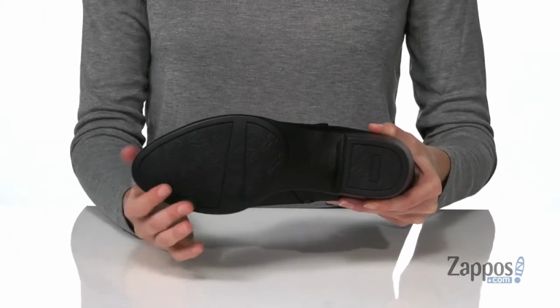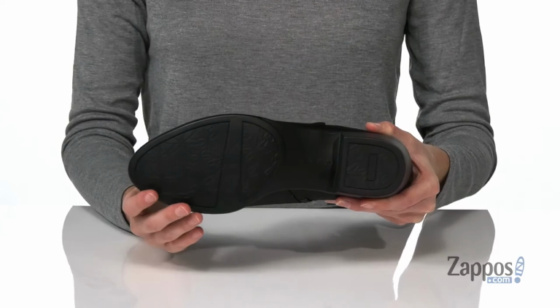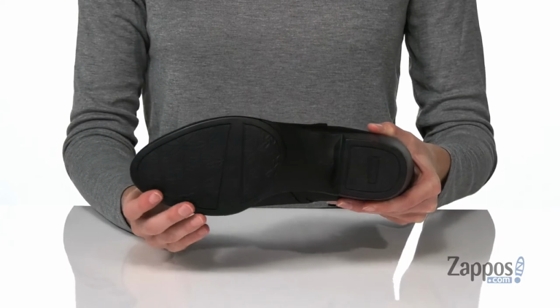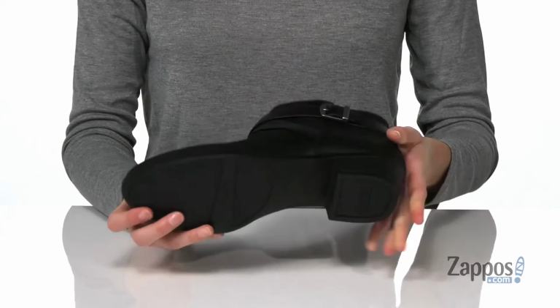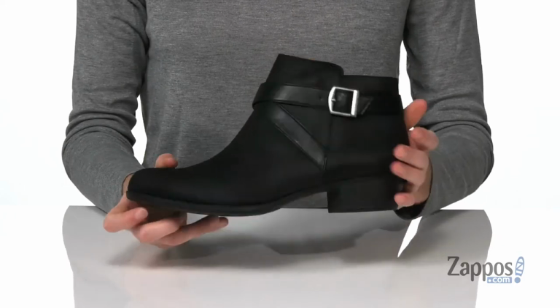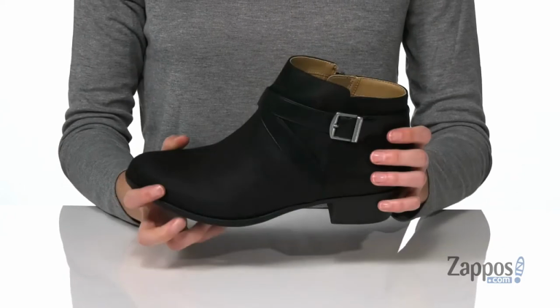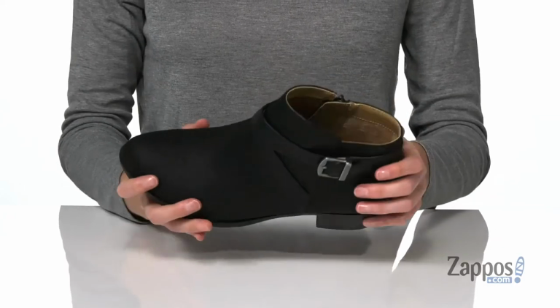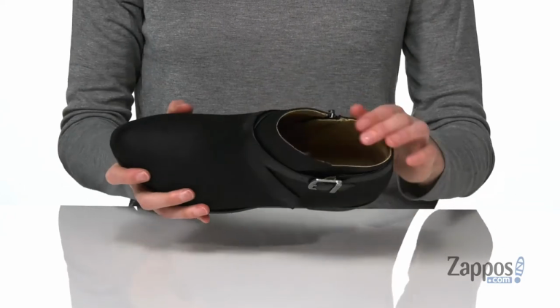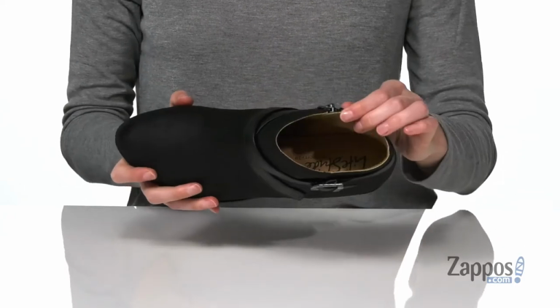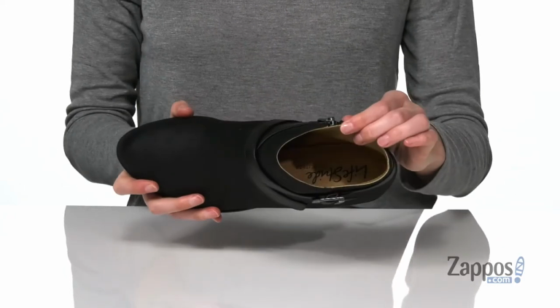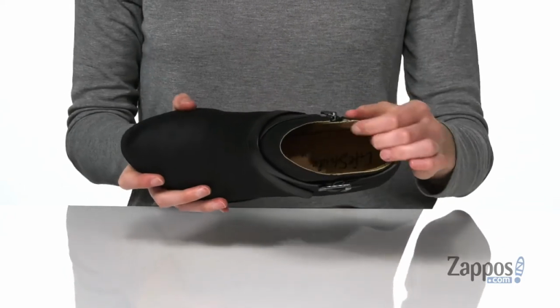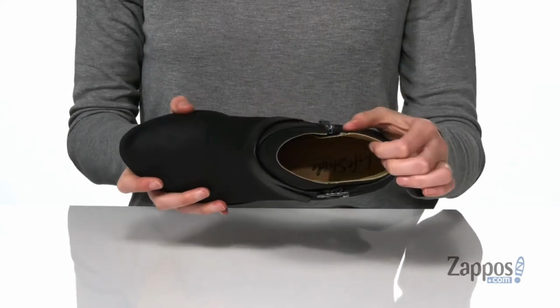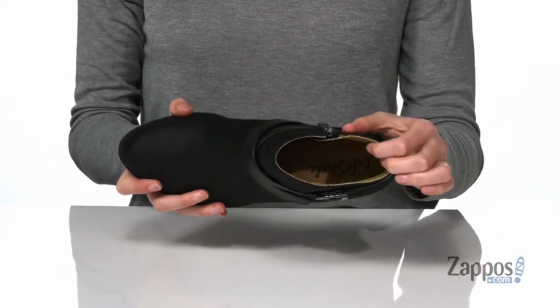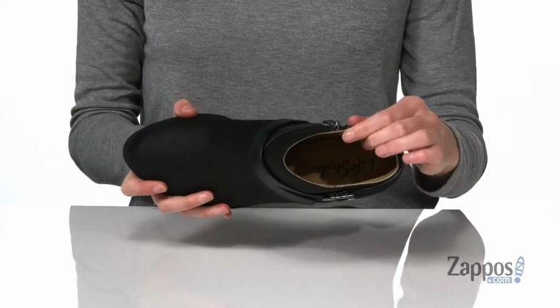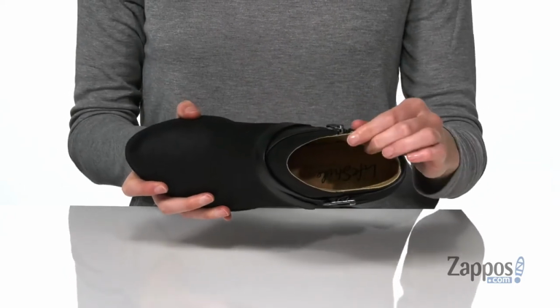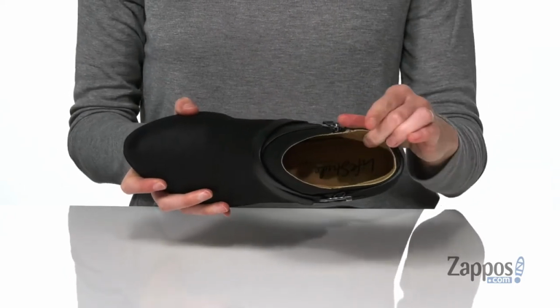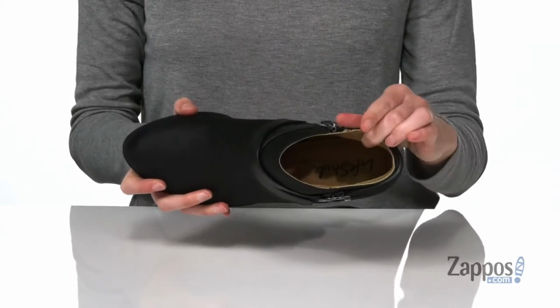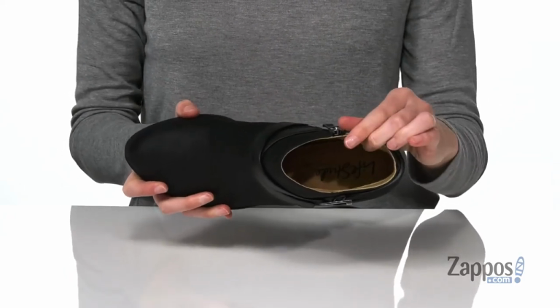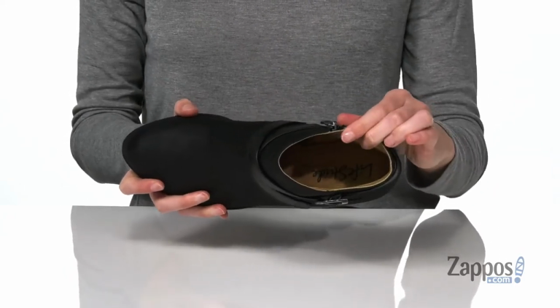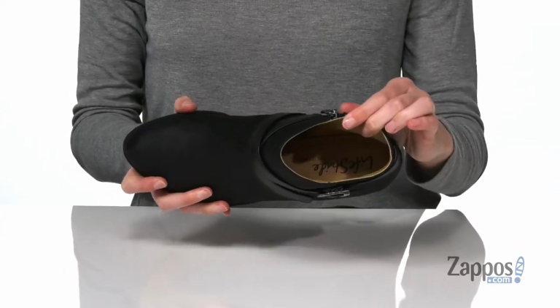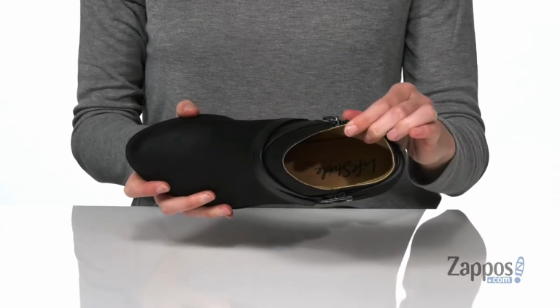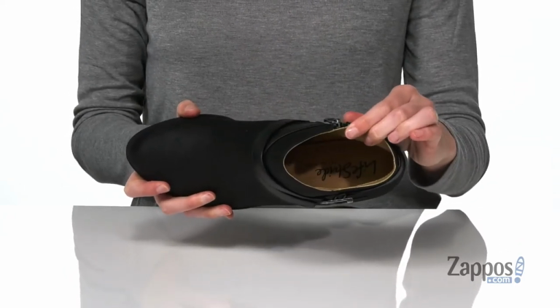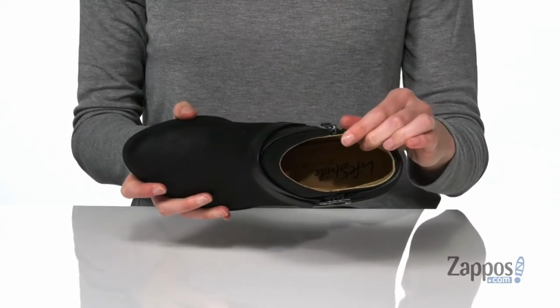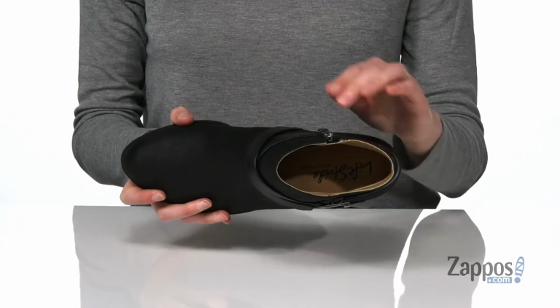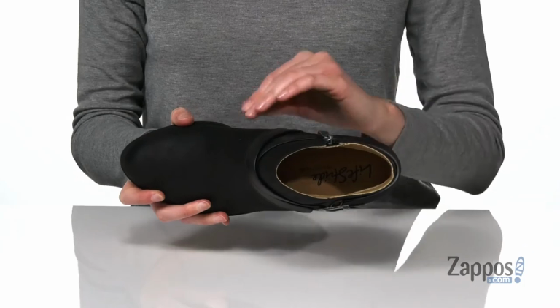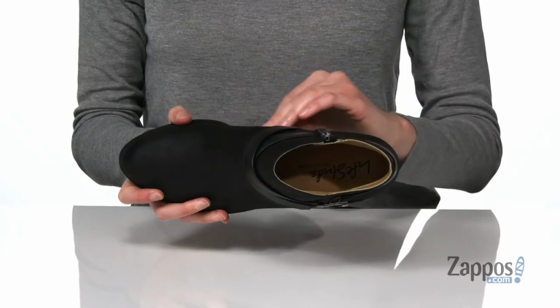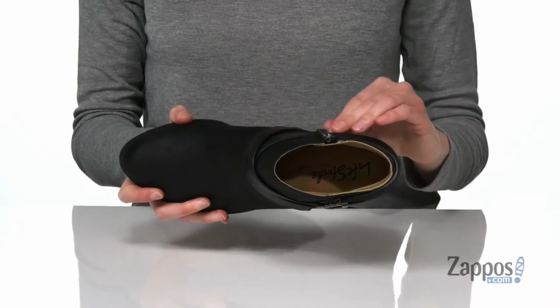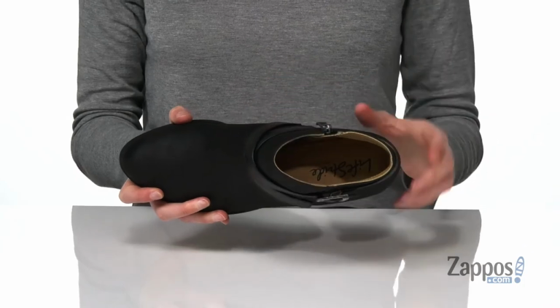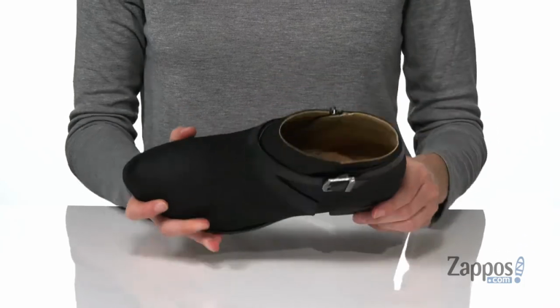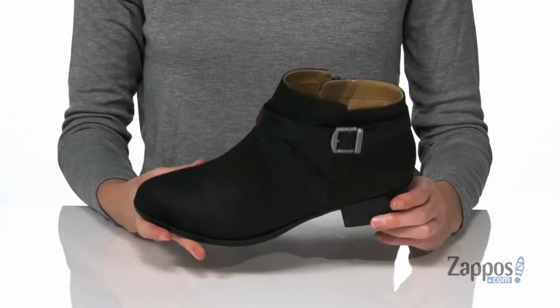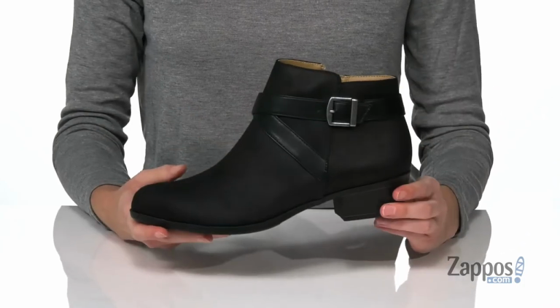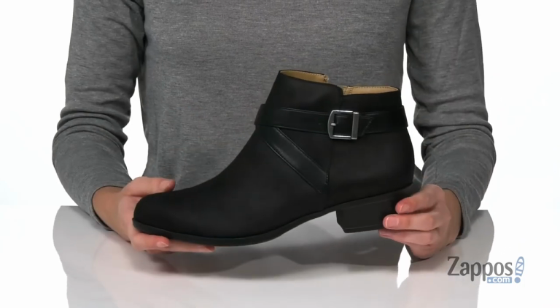textured for grip as well, and inside has a soft lining with a memory foam padded insole and a built-in arch support.